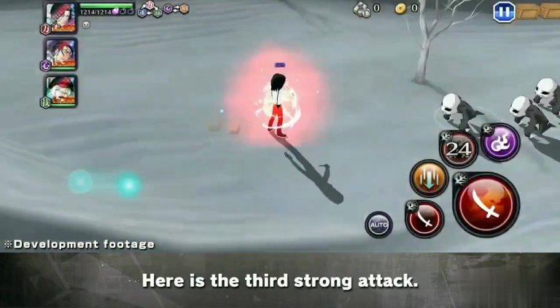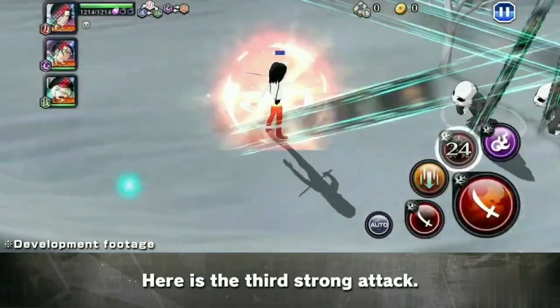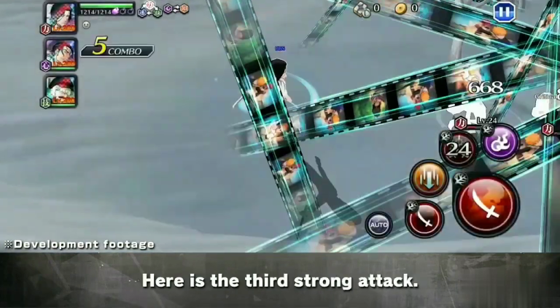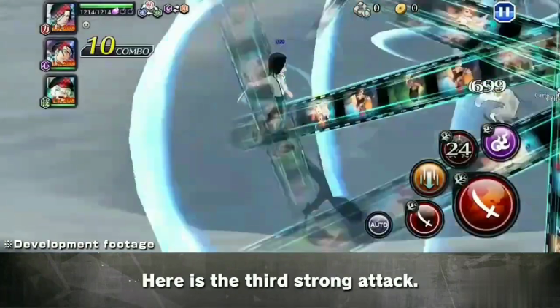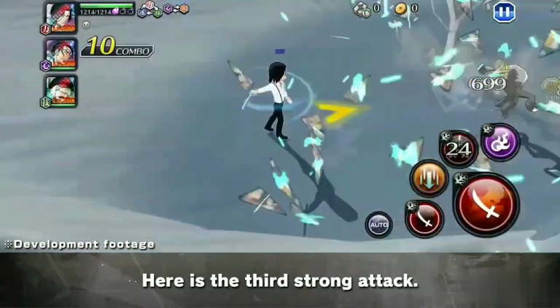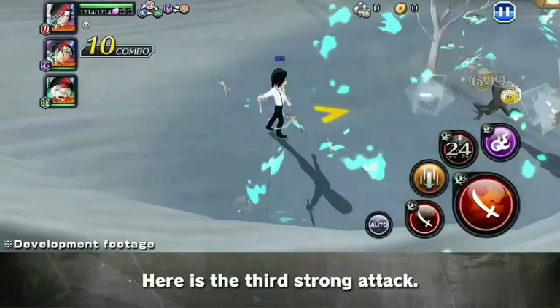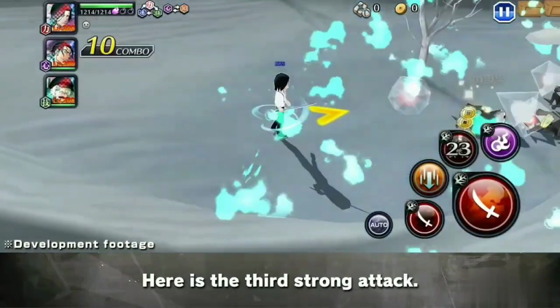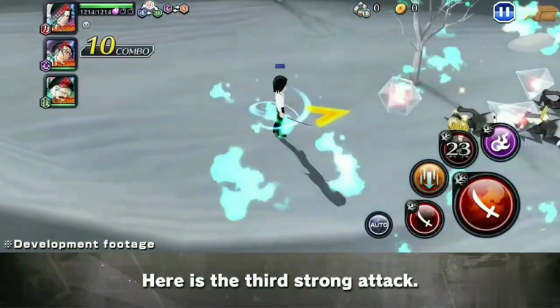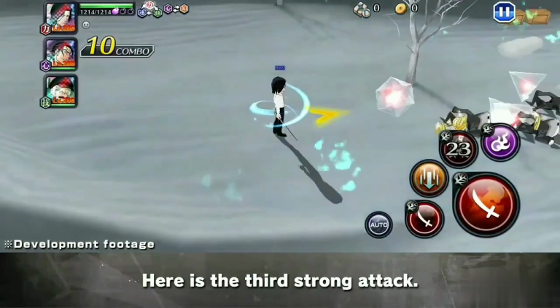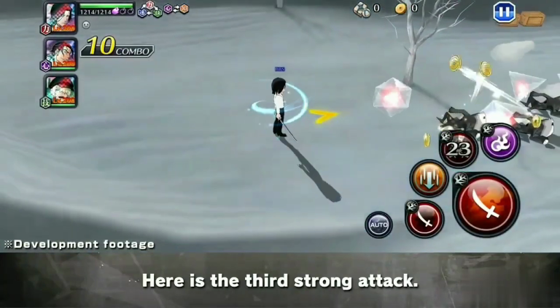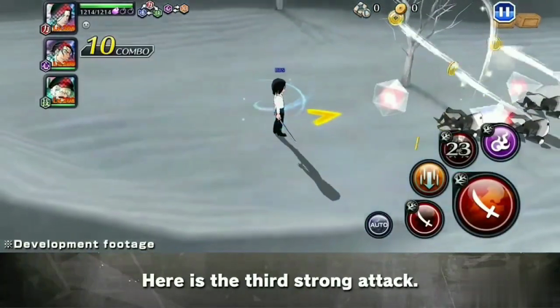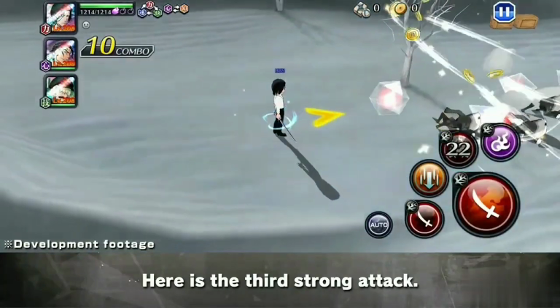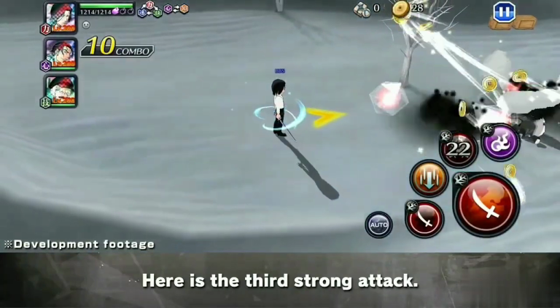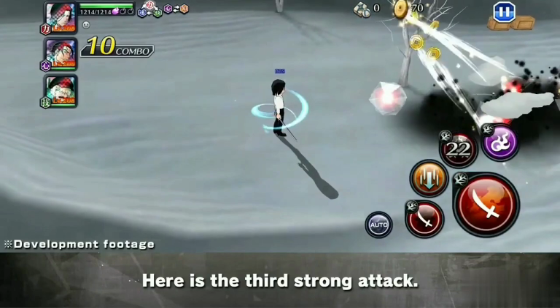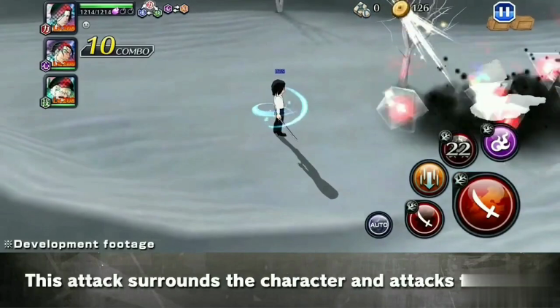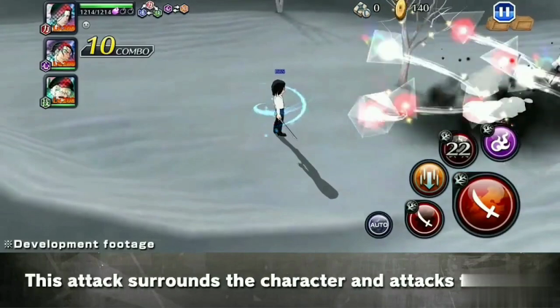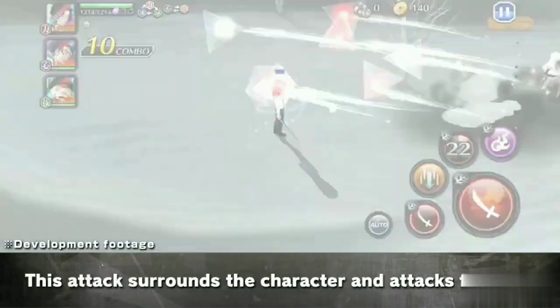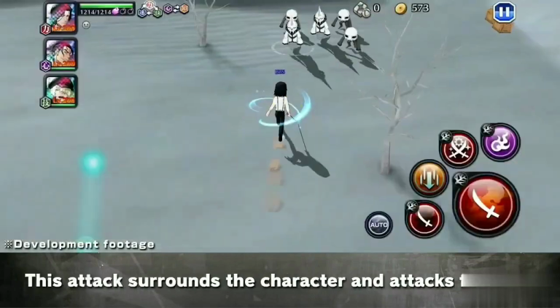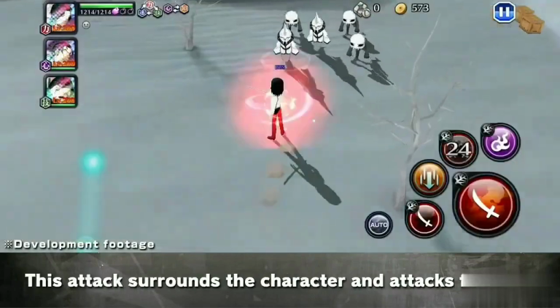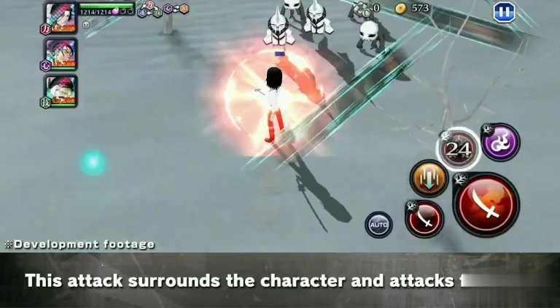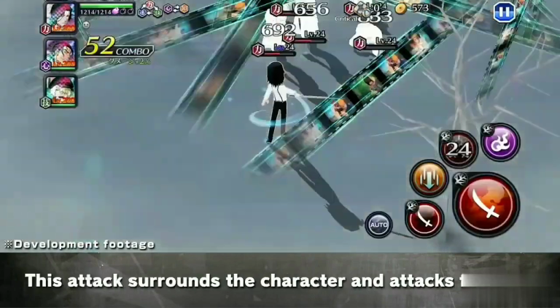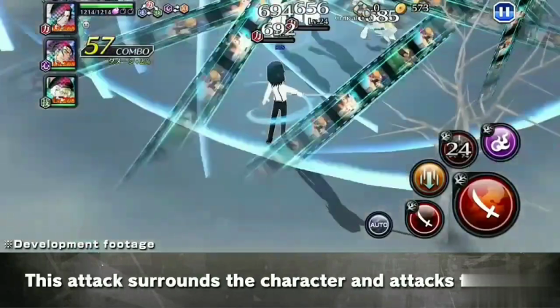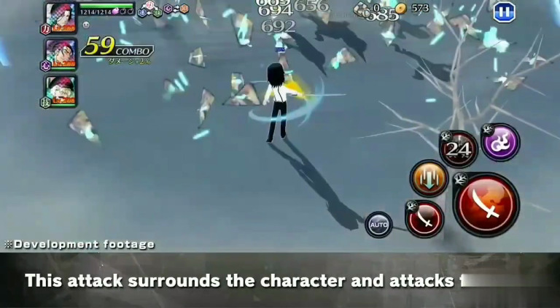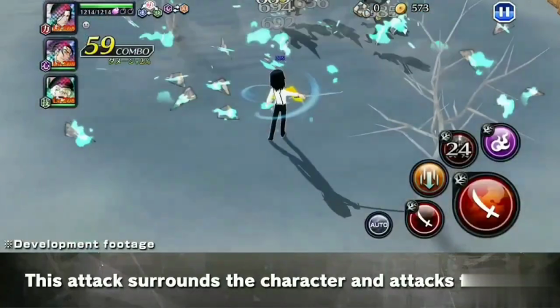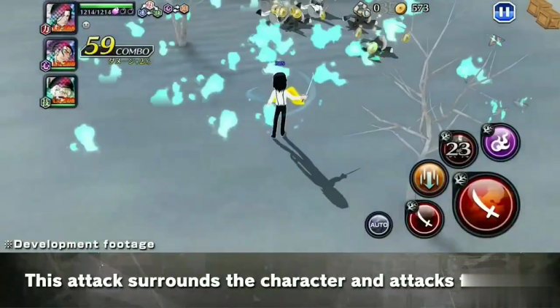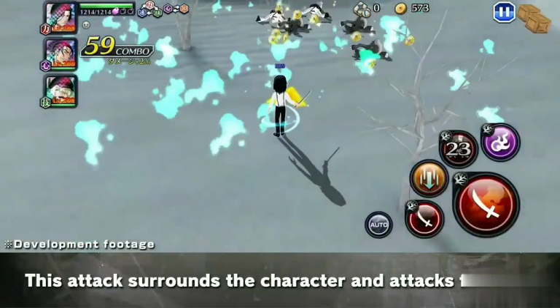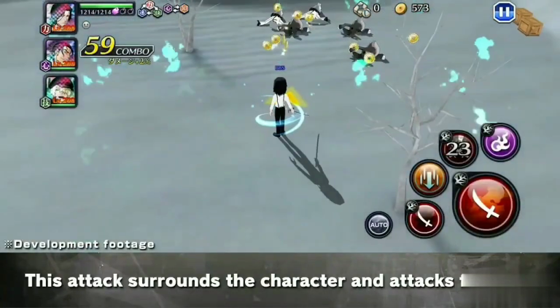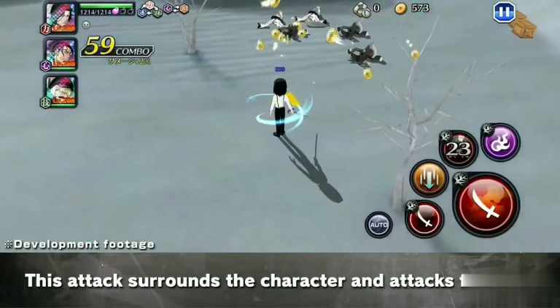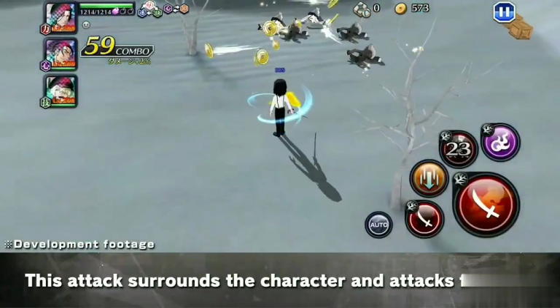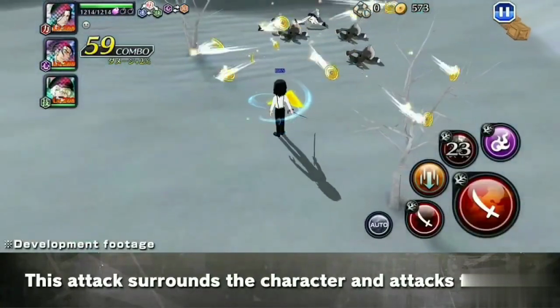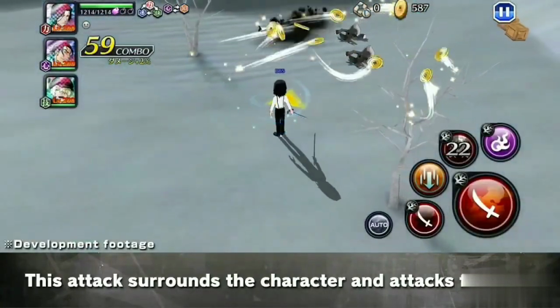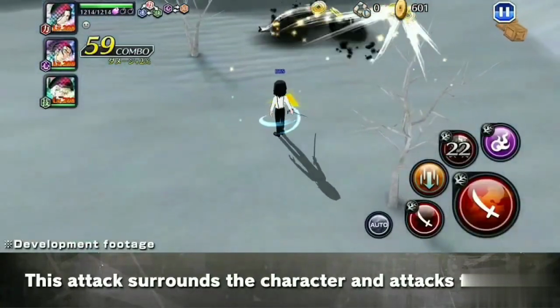Here is the first jump attack. This attack spins the character around and attacks forward.